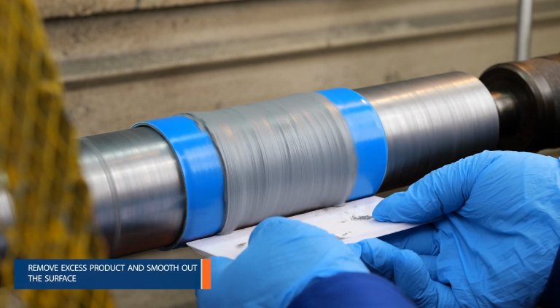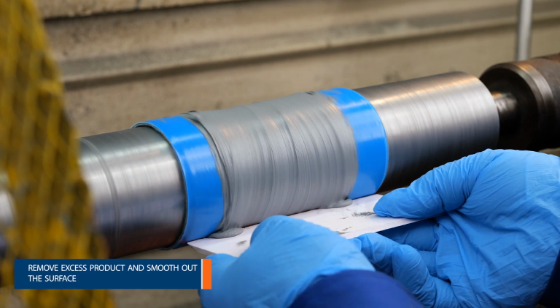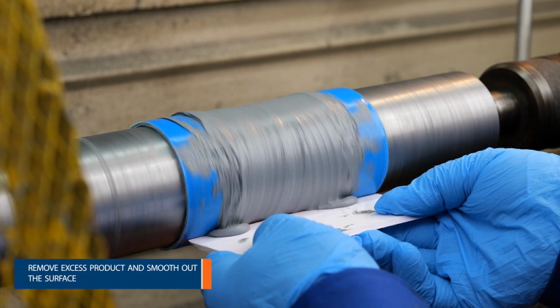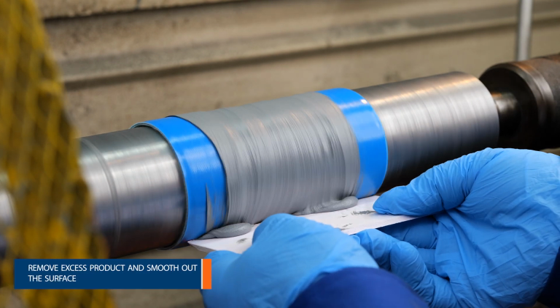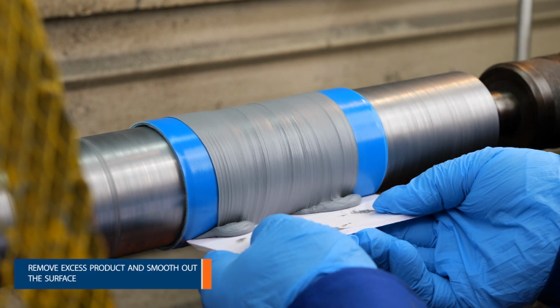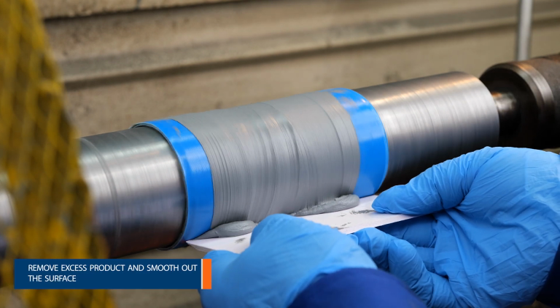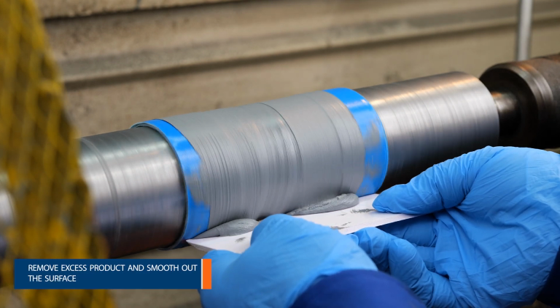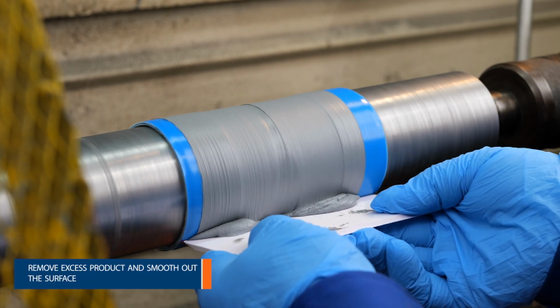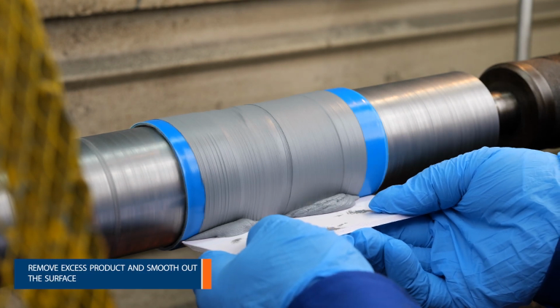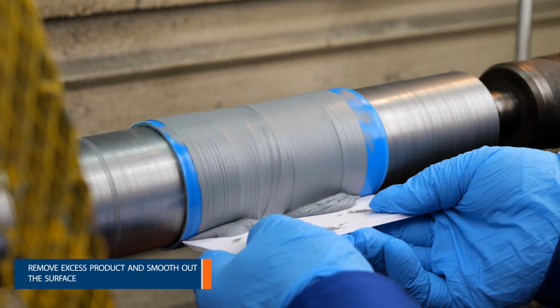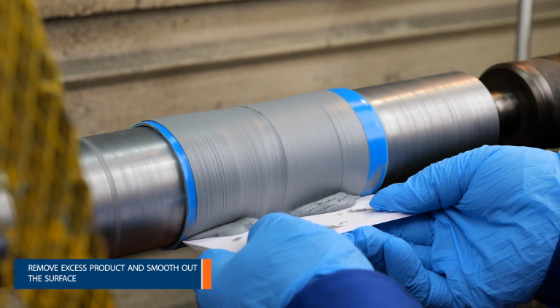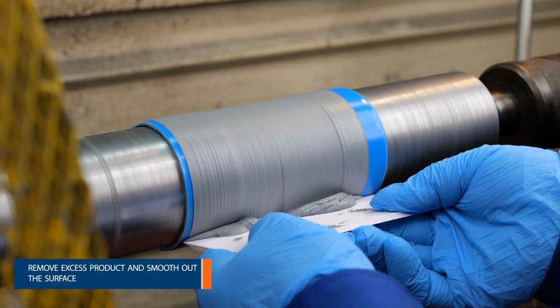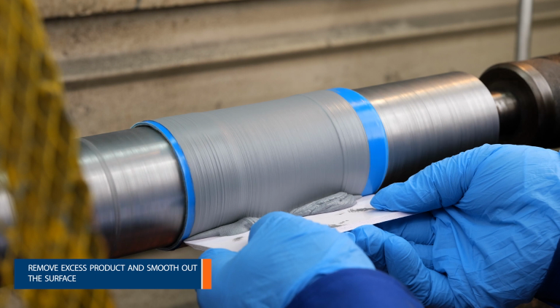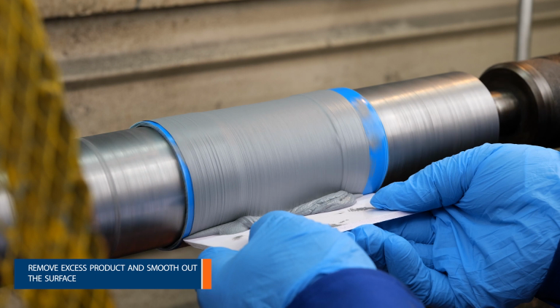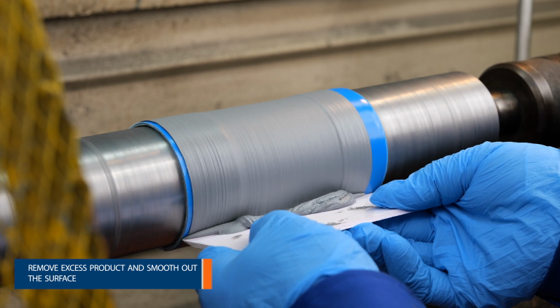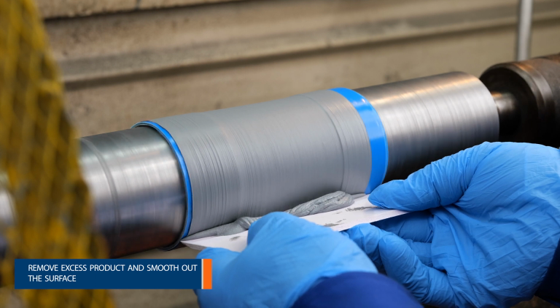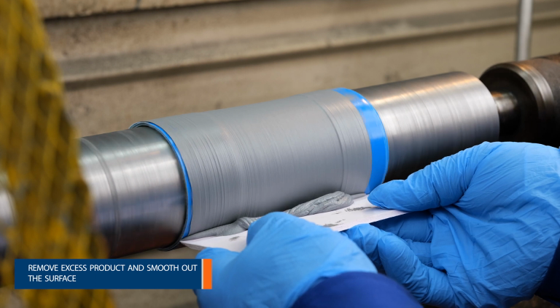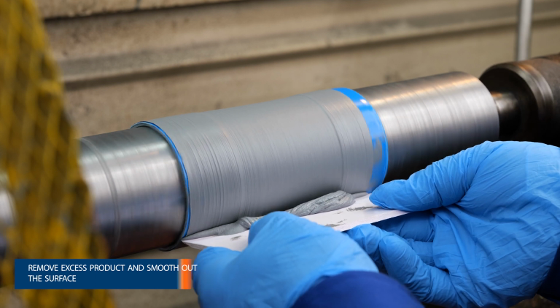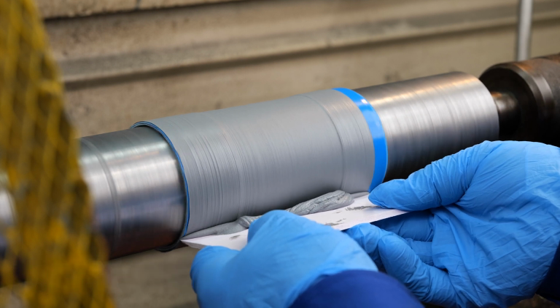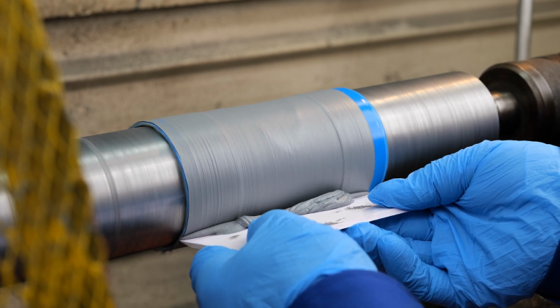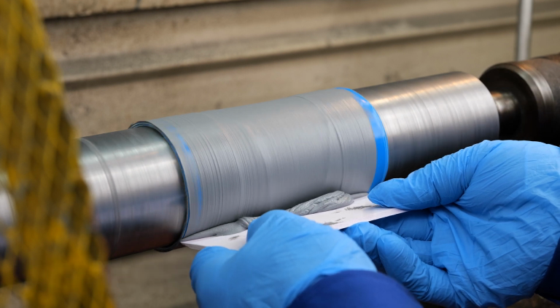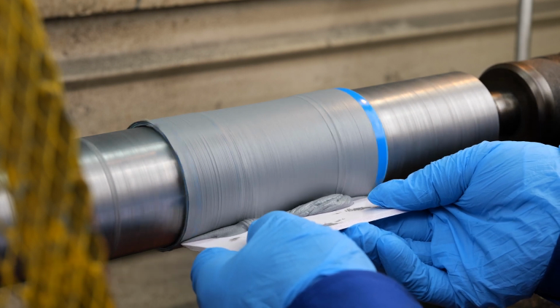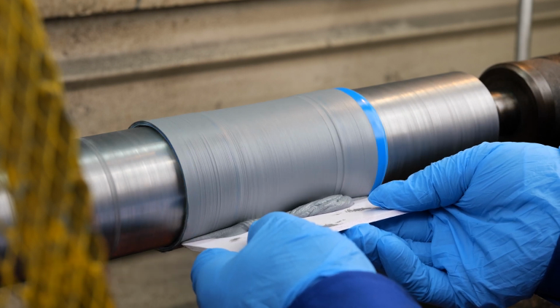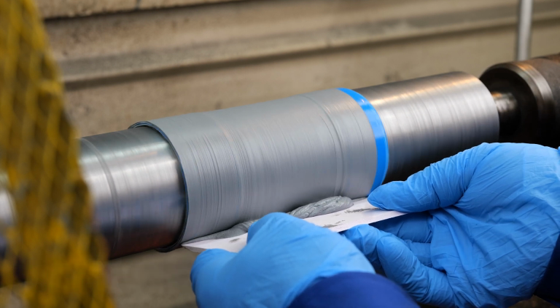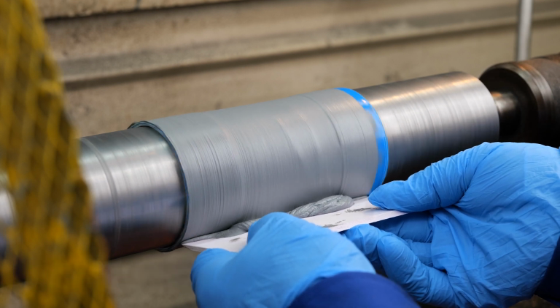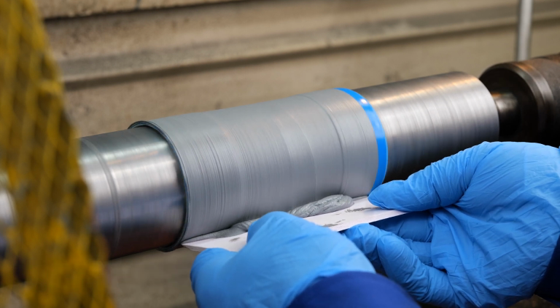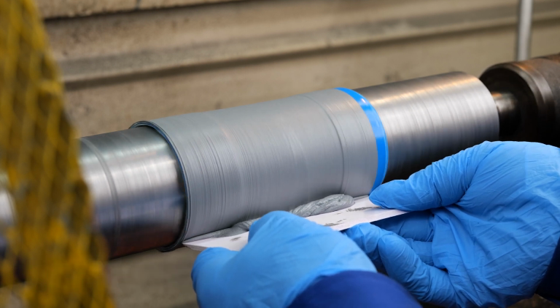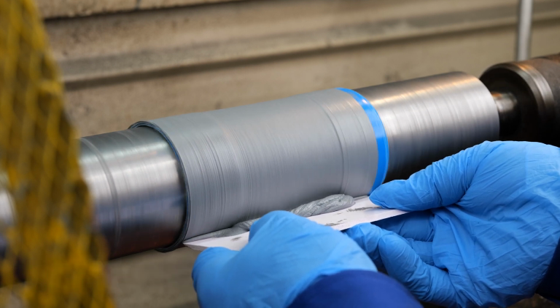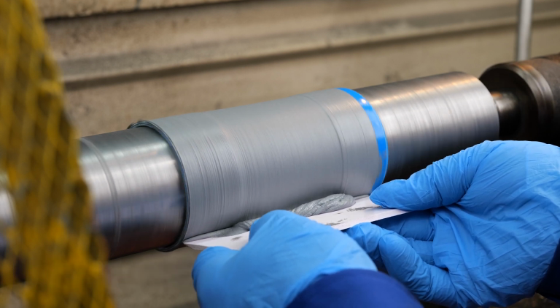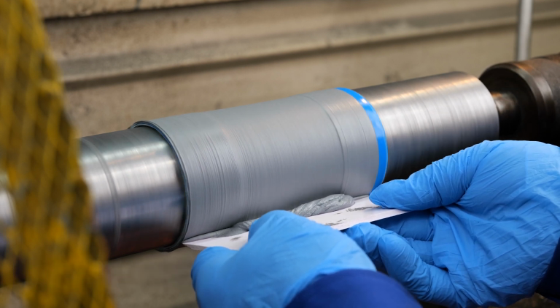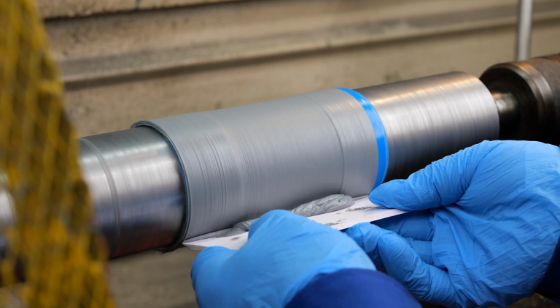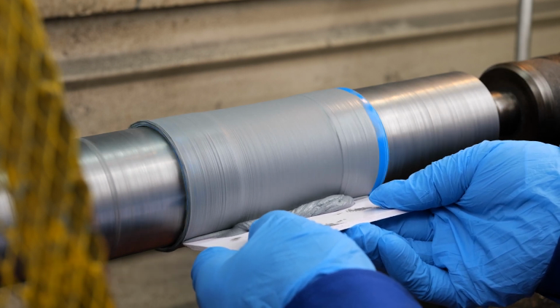Use a straight edge resting on the tape to gauge the overbuild required for machining allowance.